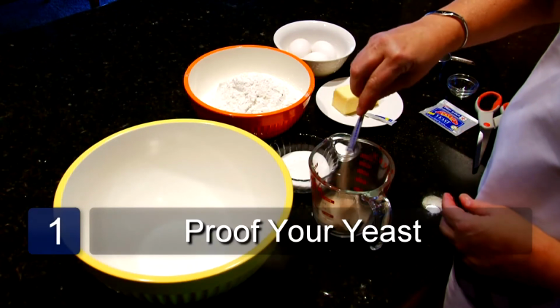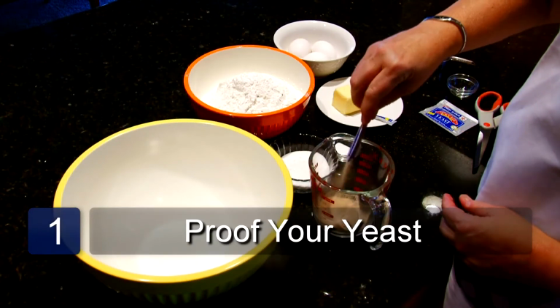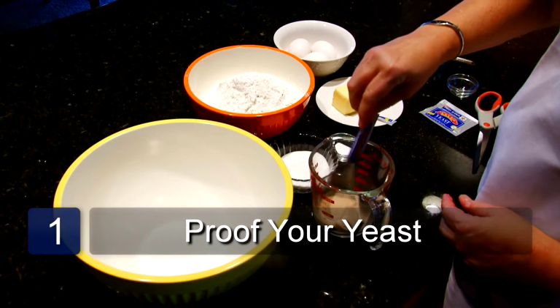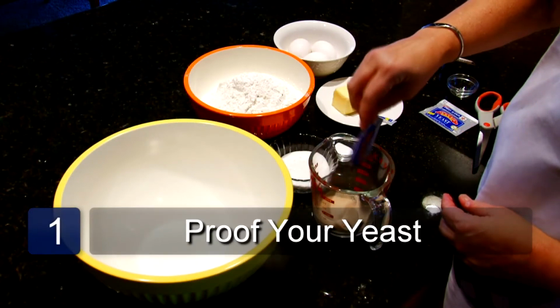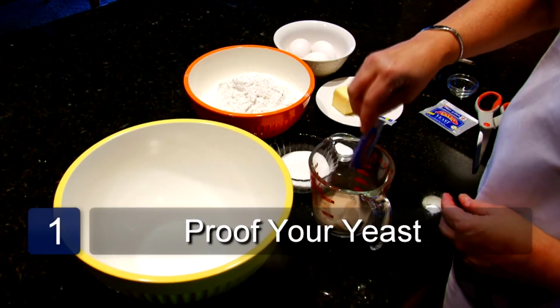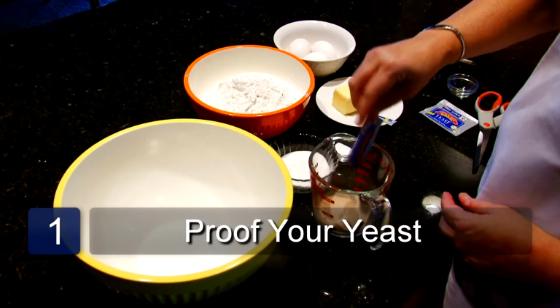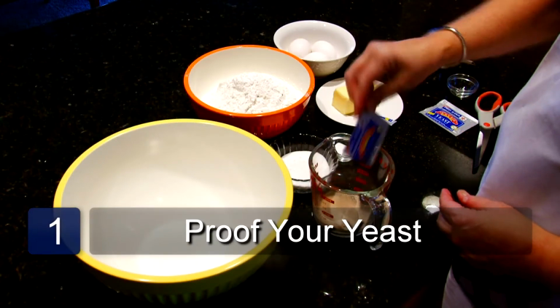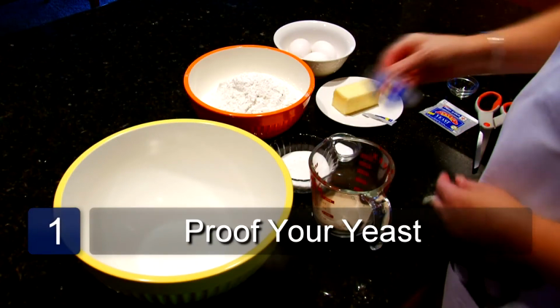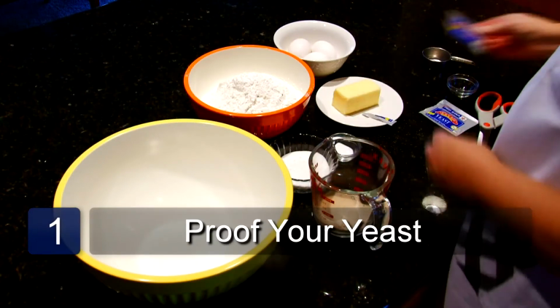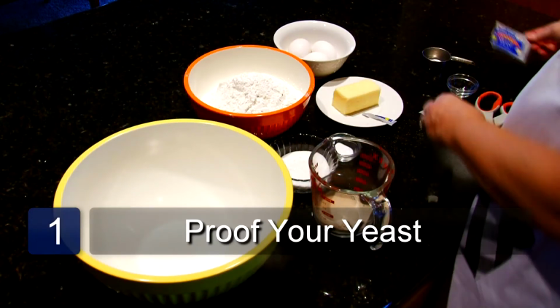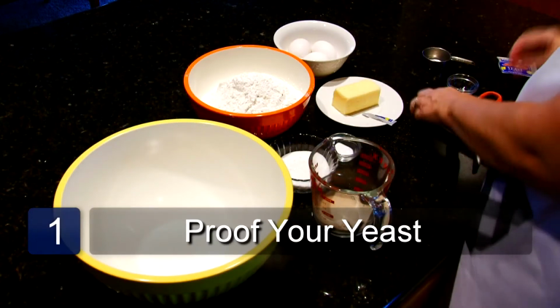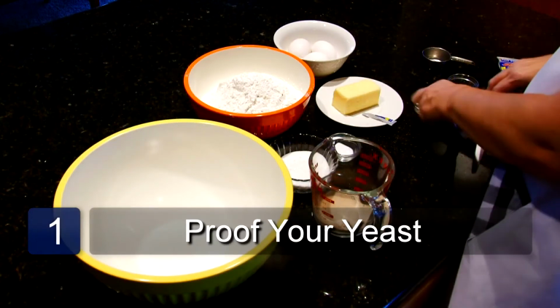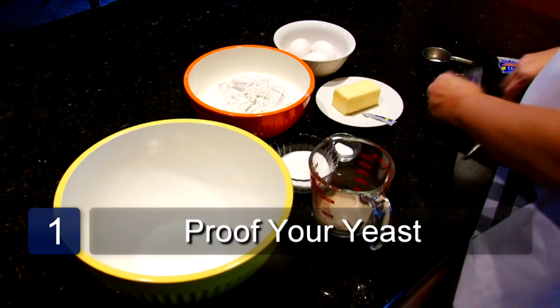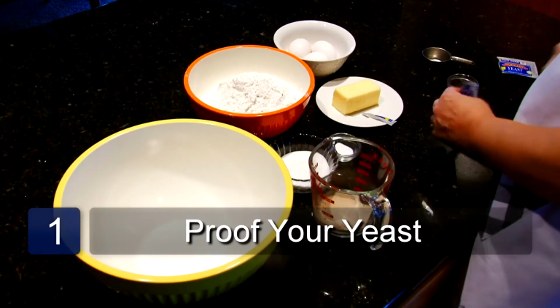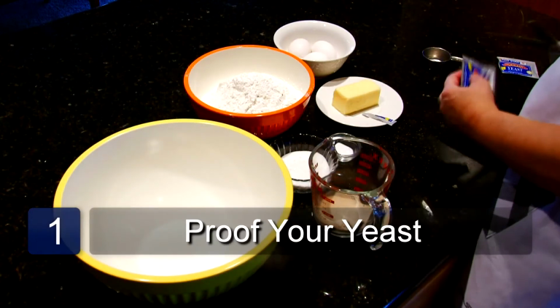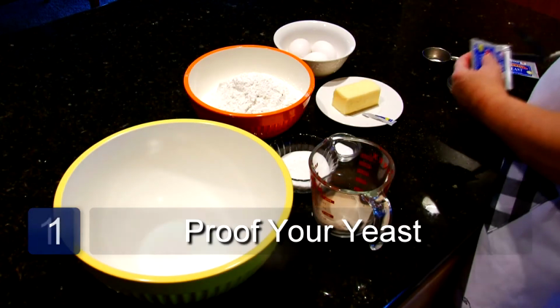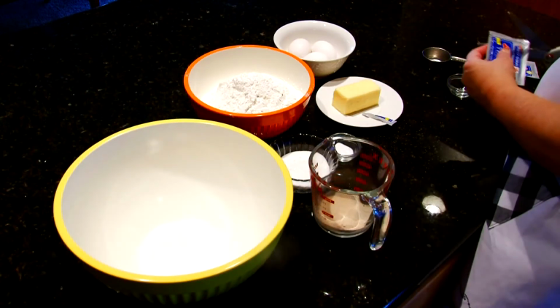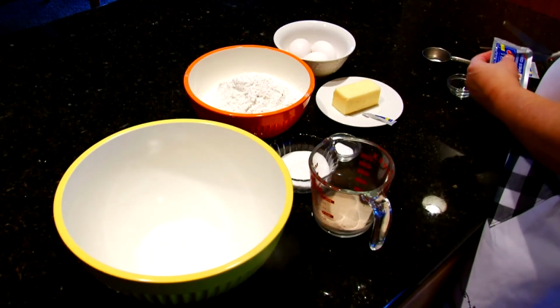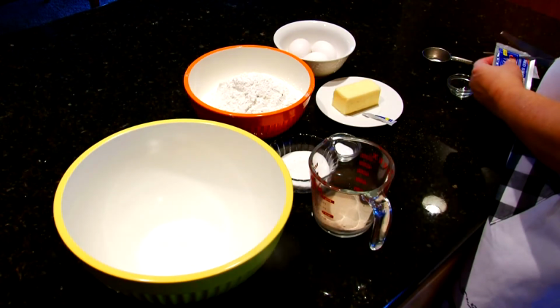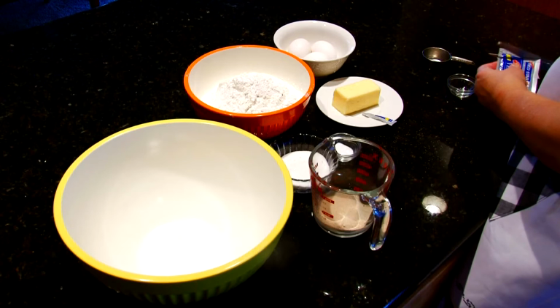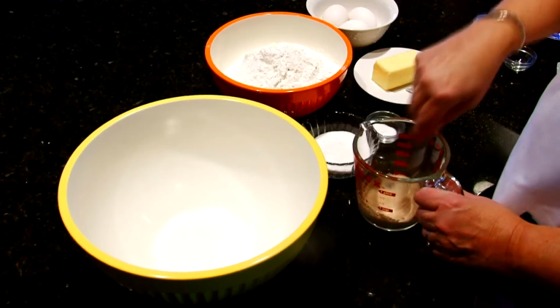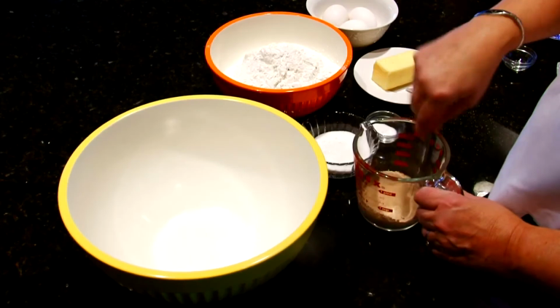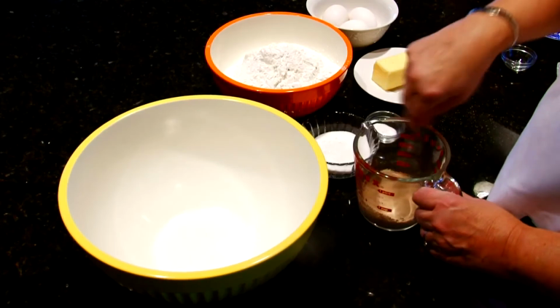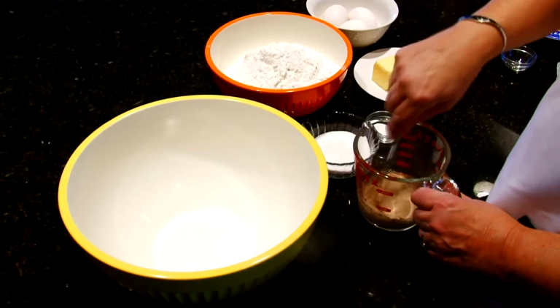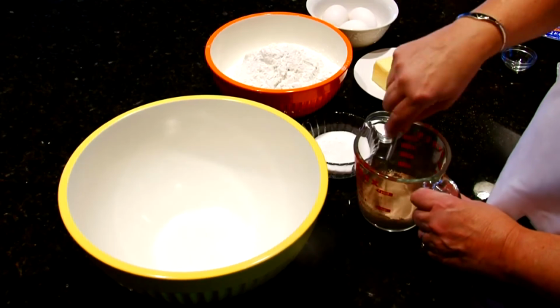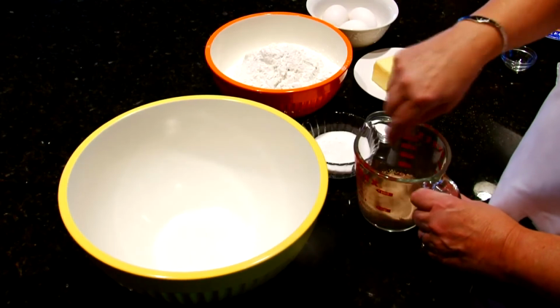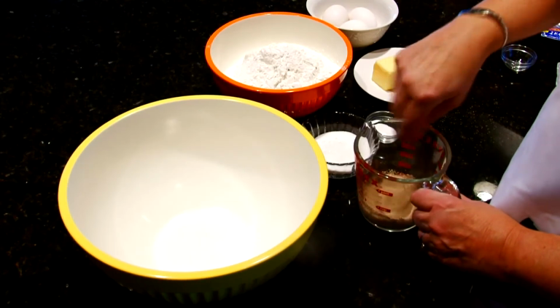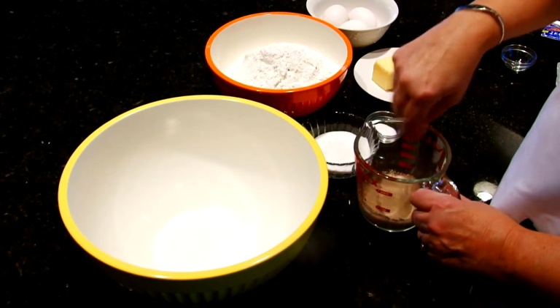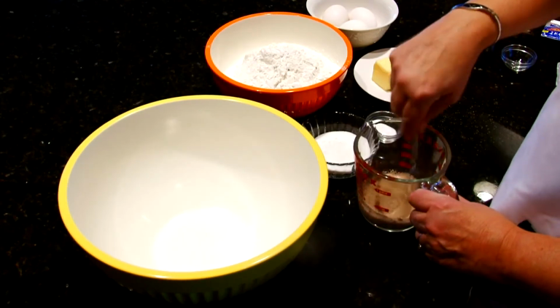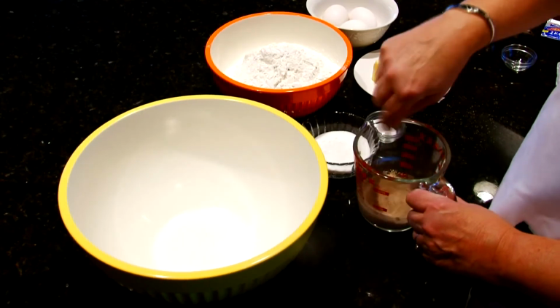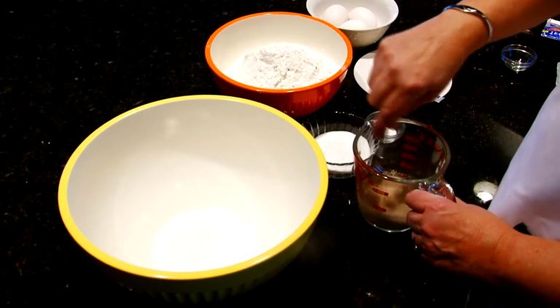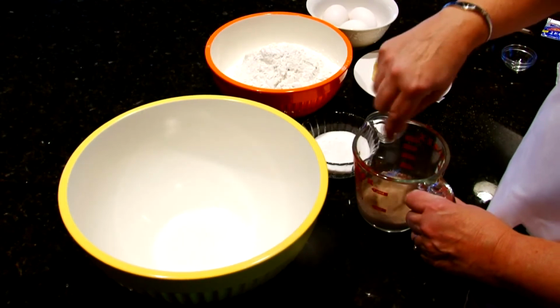Take your yeast and pour it into ¼ cup of tepid water and 1 teaspoon of sugar, and mix it.